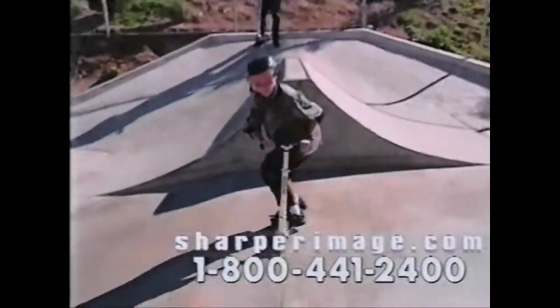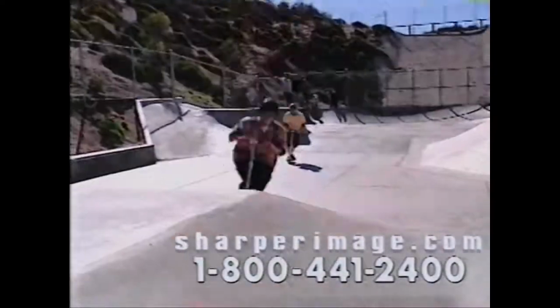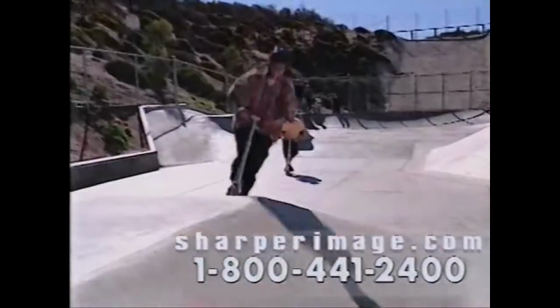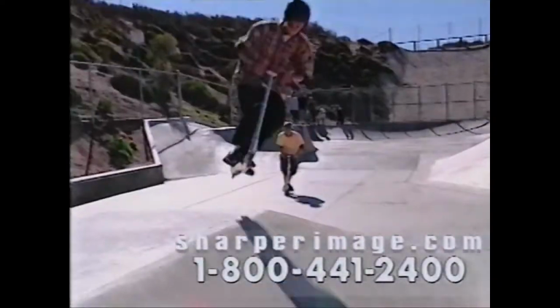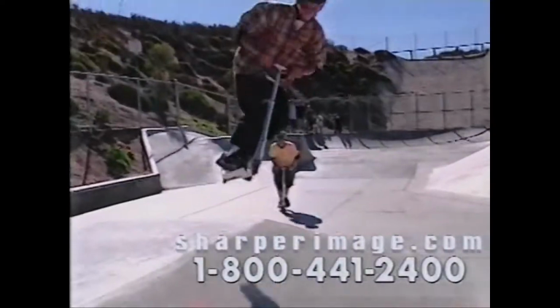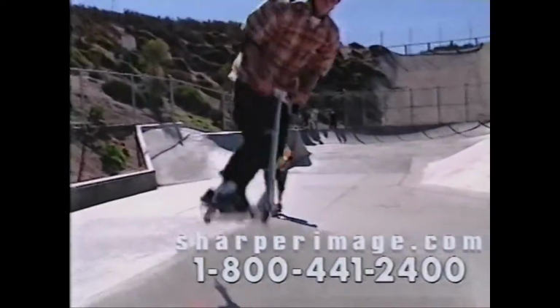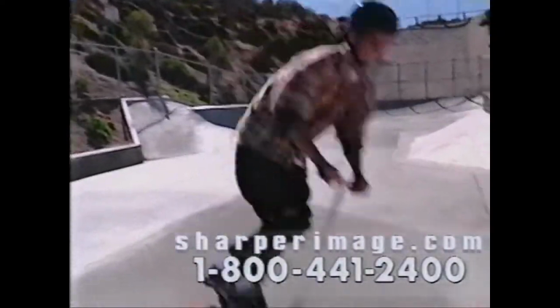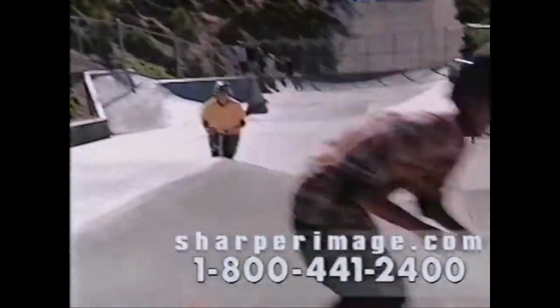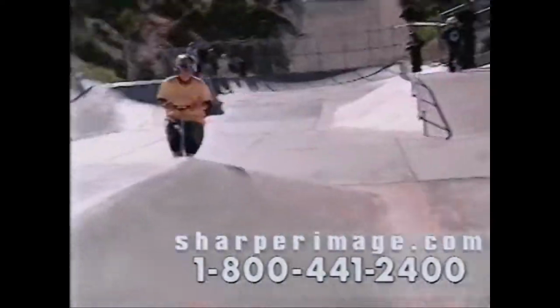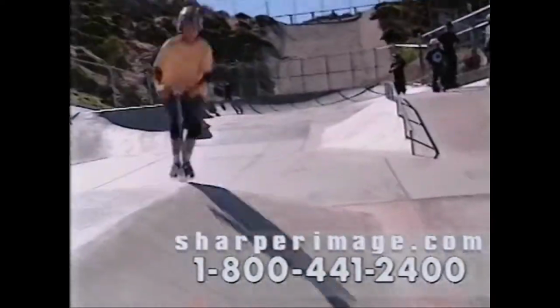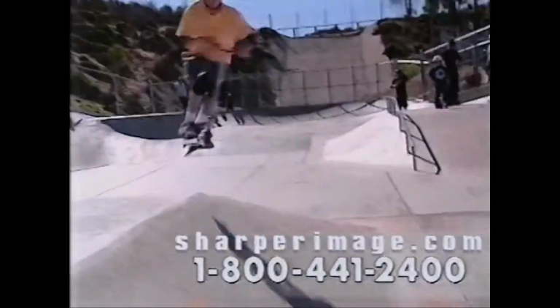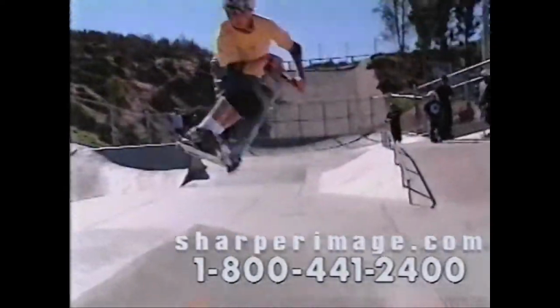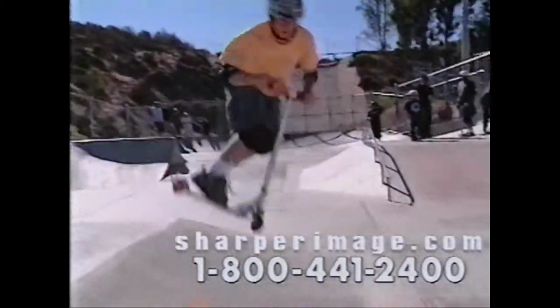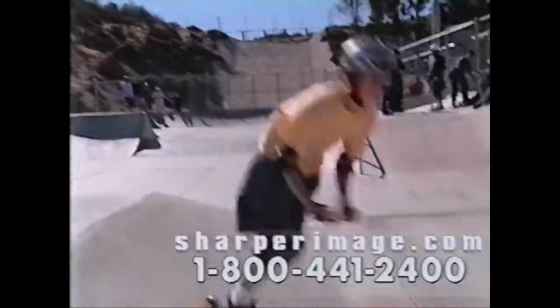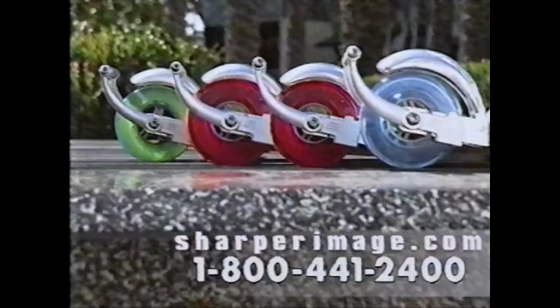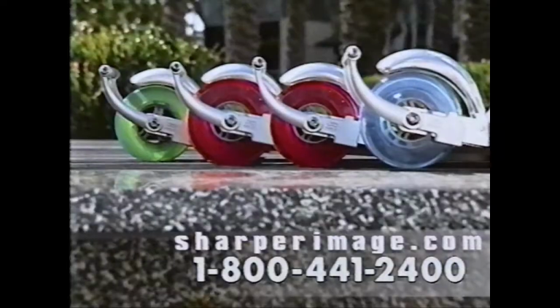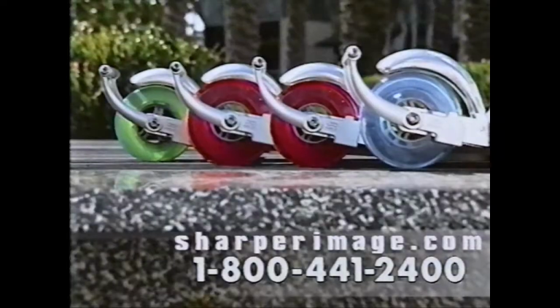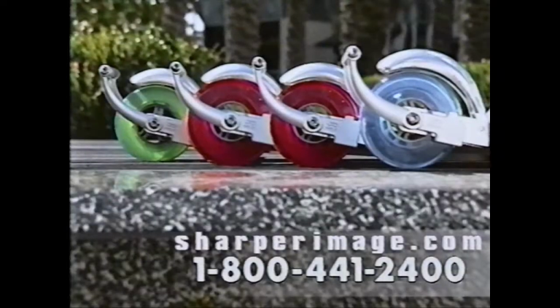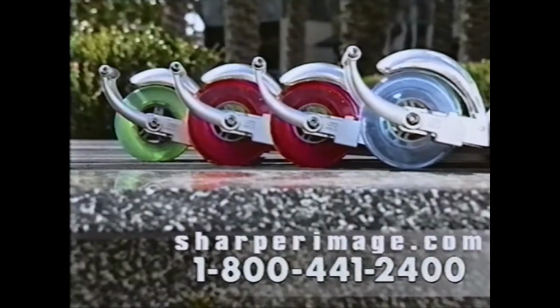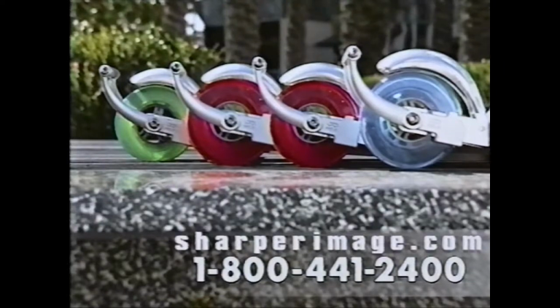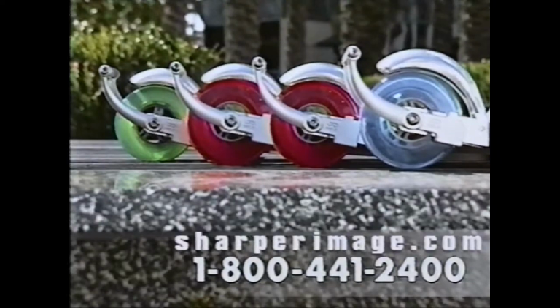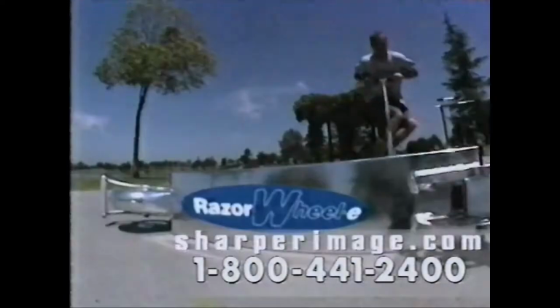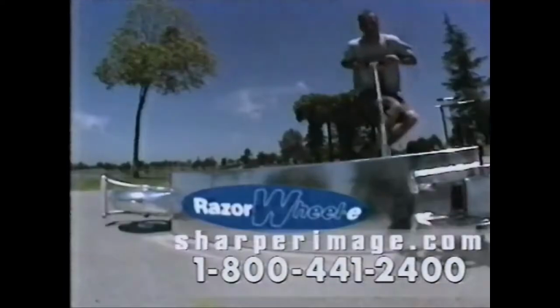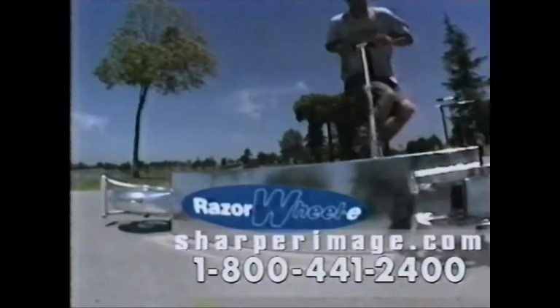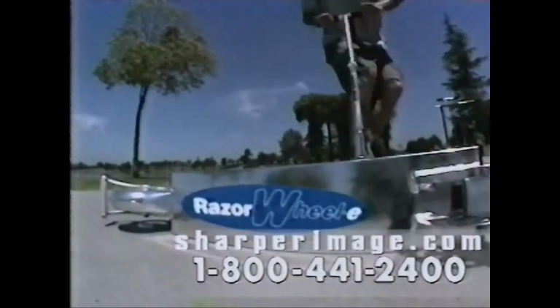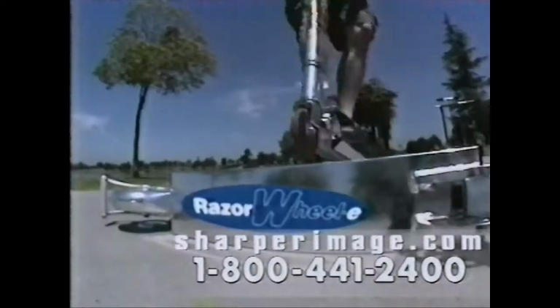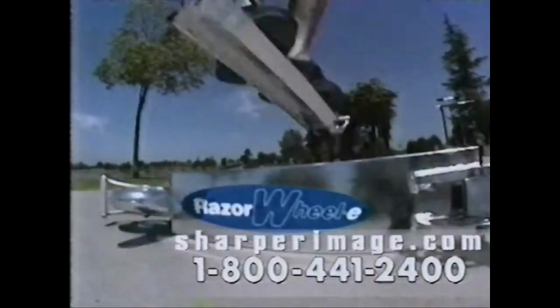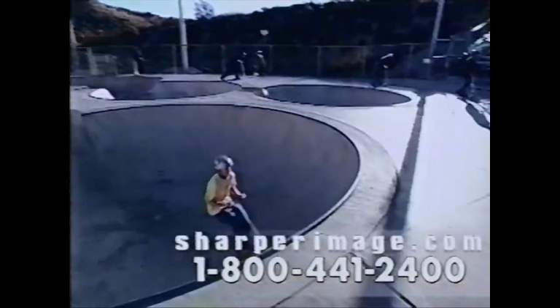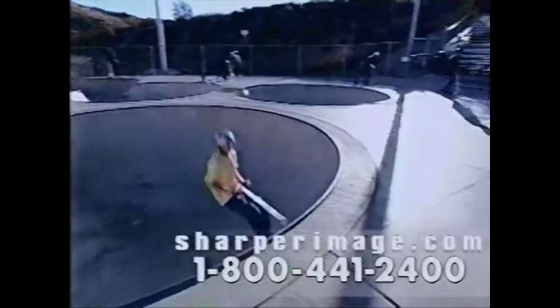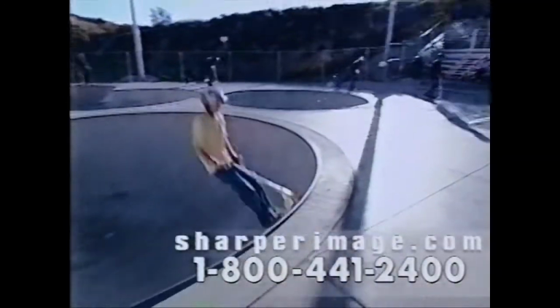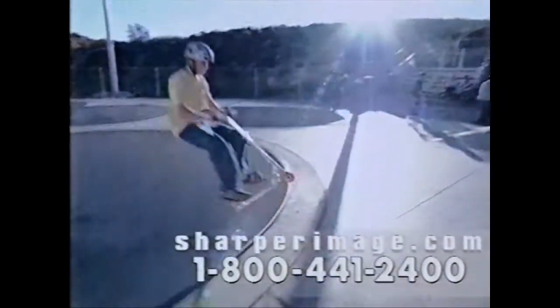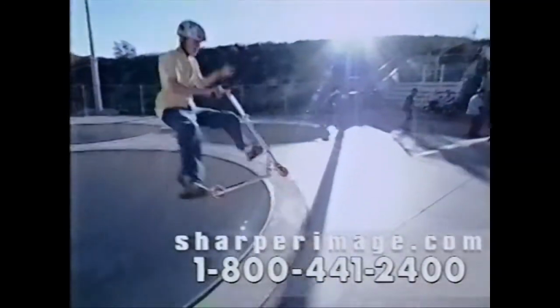You know the drill. Now get the thrill. If it doesn't say Sharper Image, you didn't get the real deal.